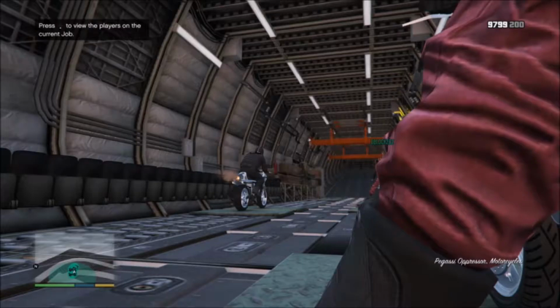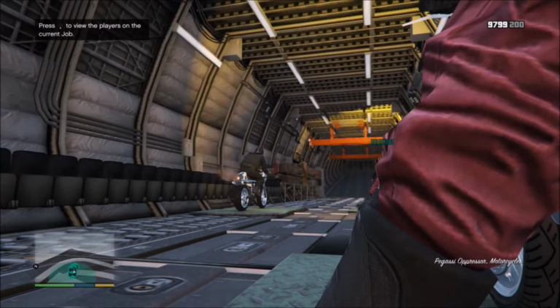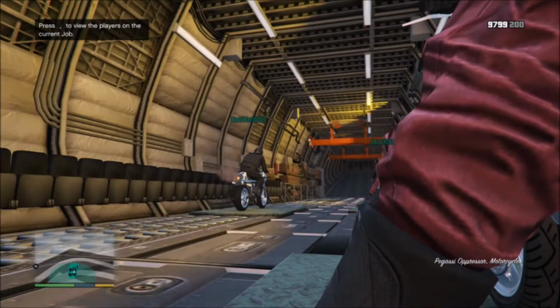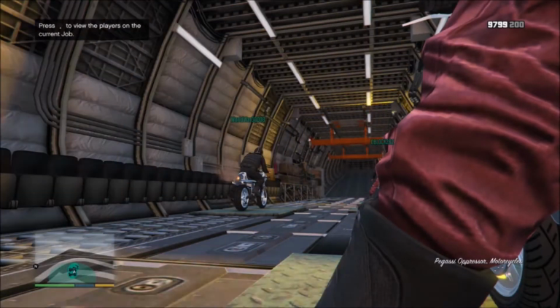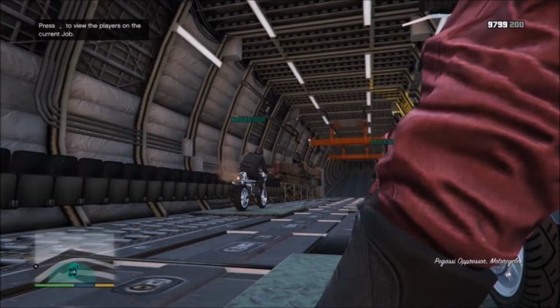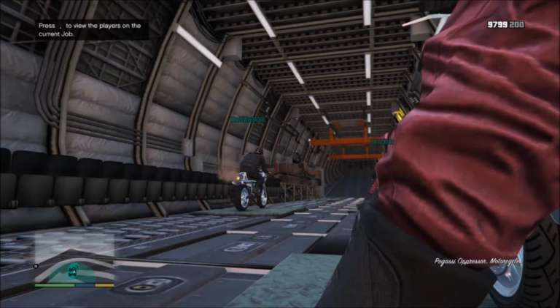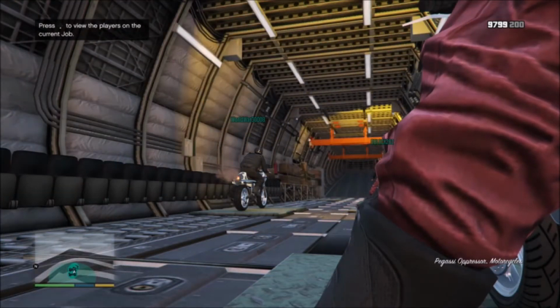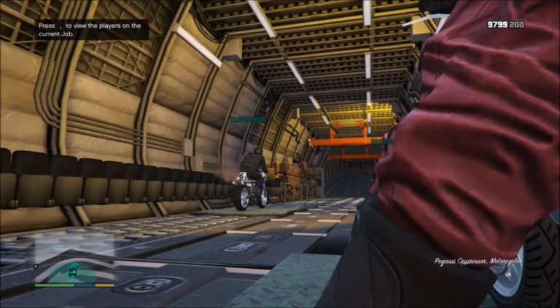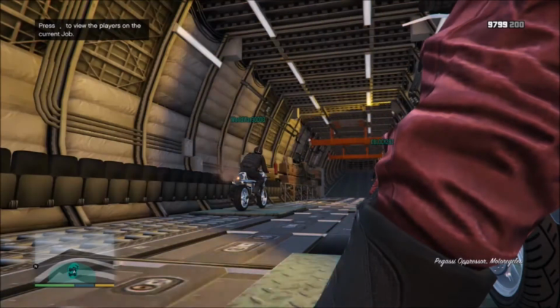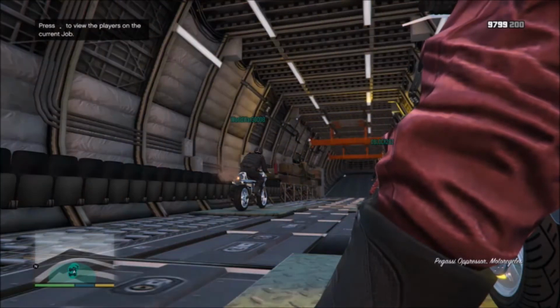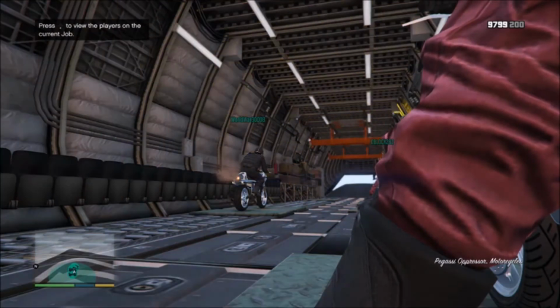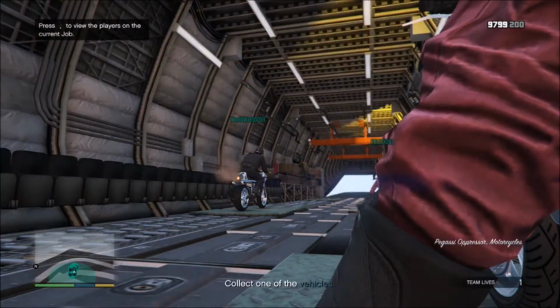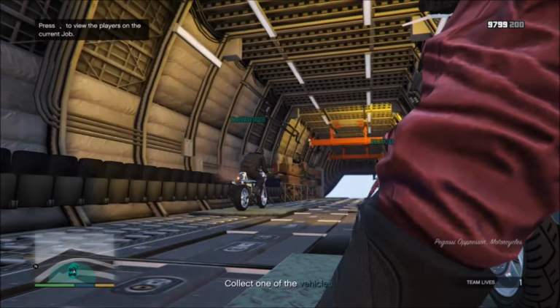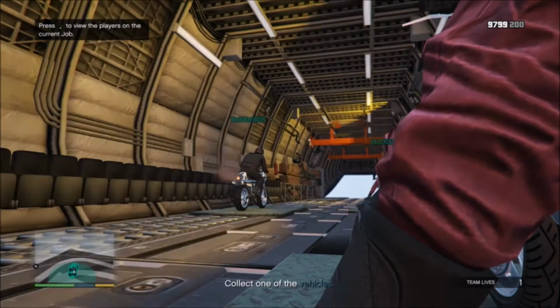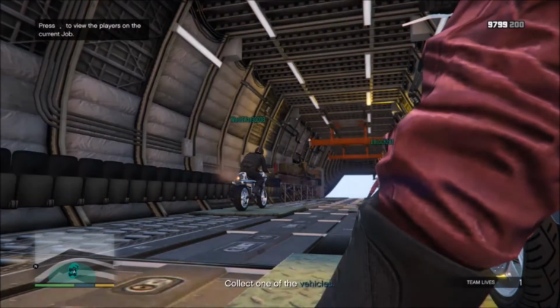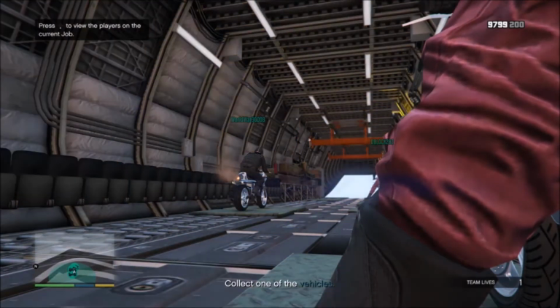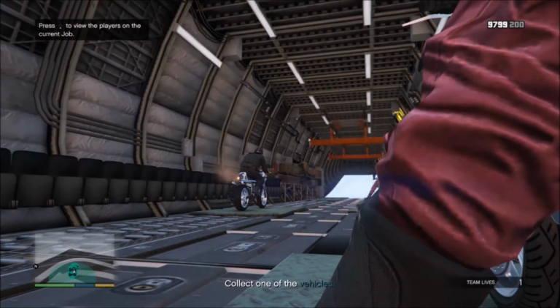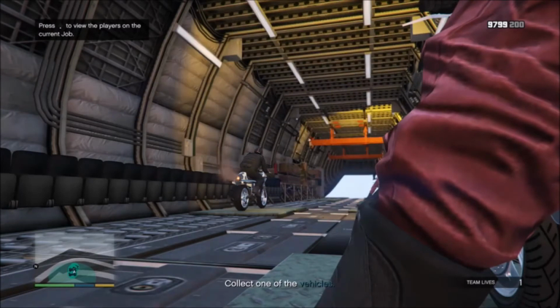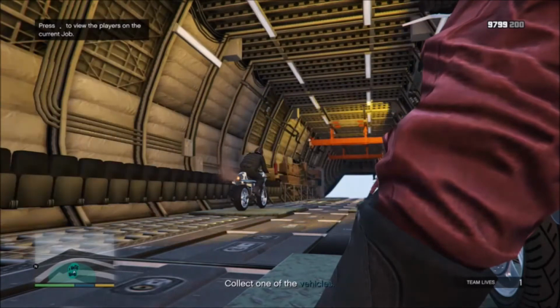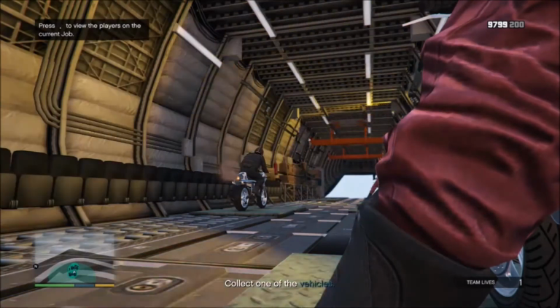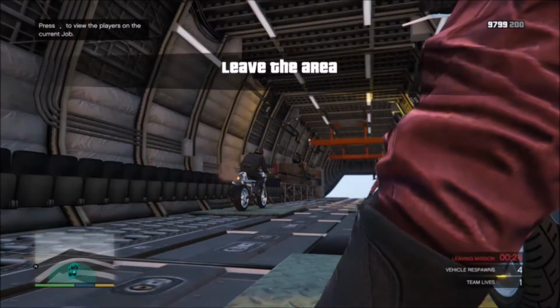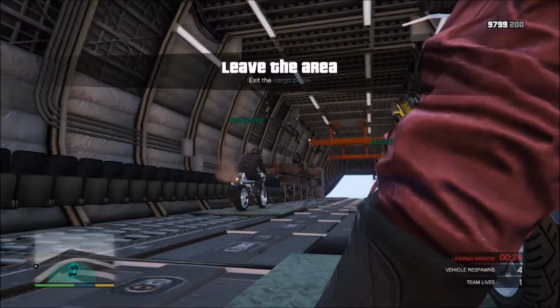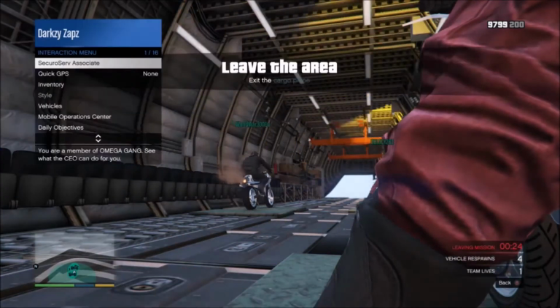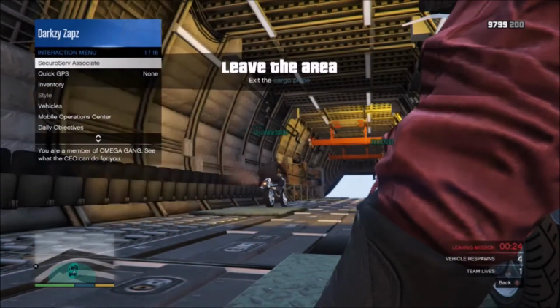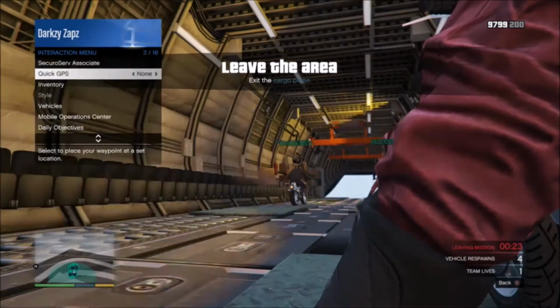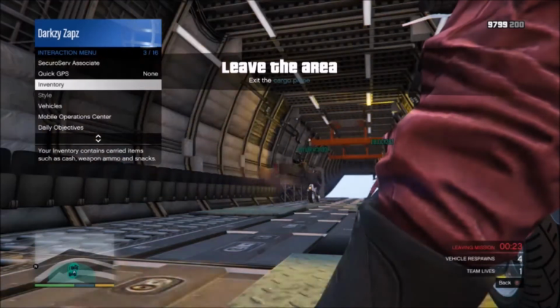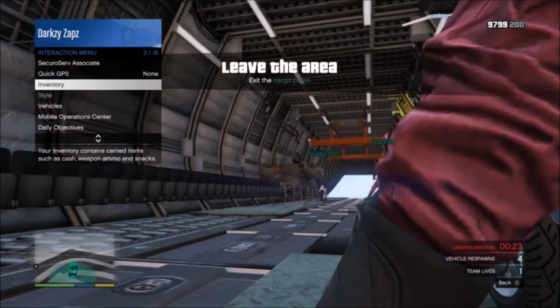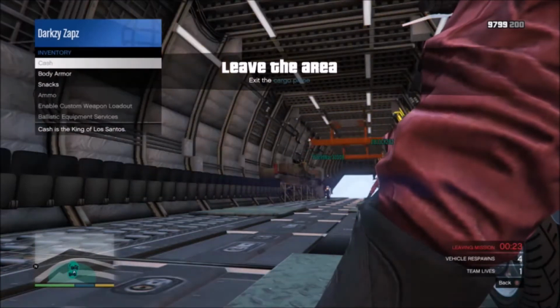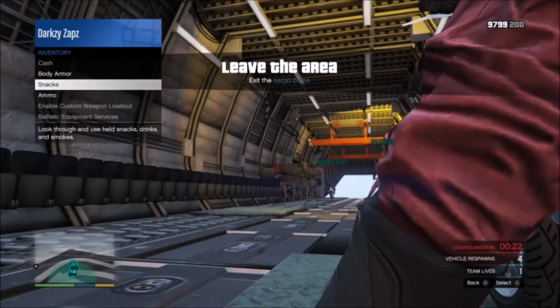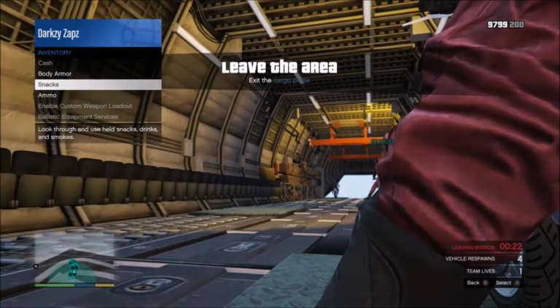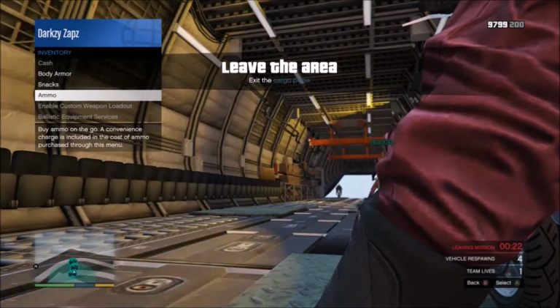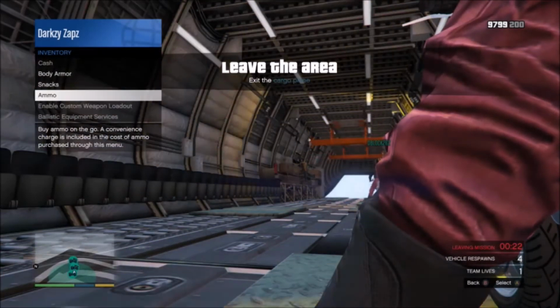When the mission has started, make sure you are the person with the red pants as you see on screen here. If you are, then go ahead and proceed with the glitch.